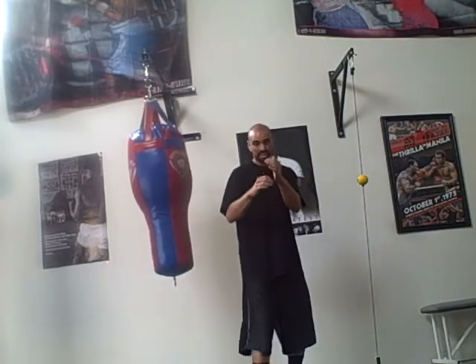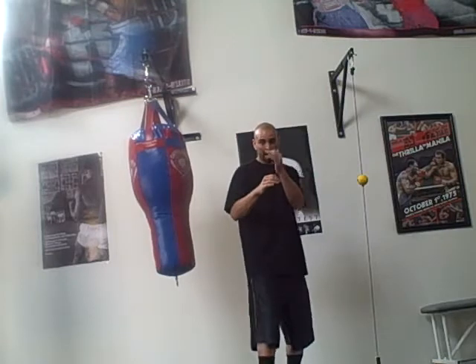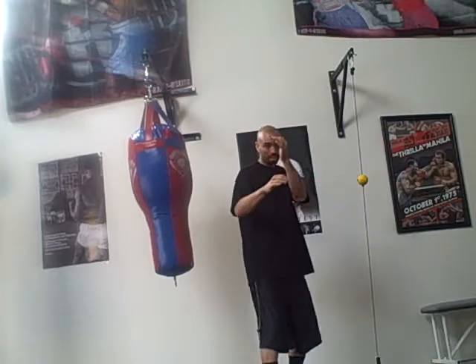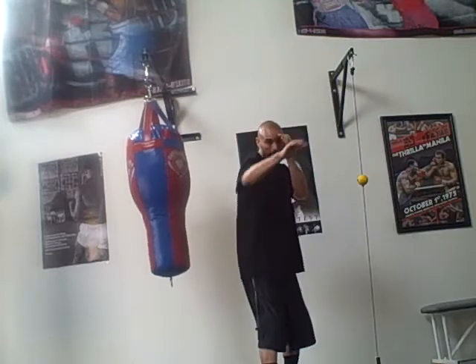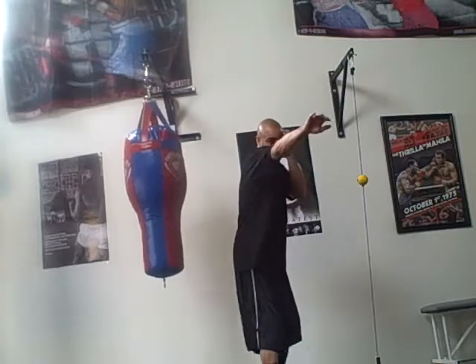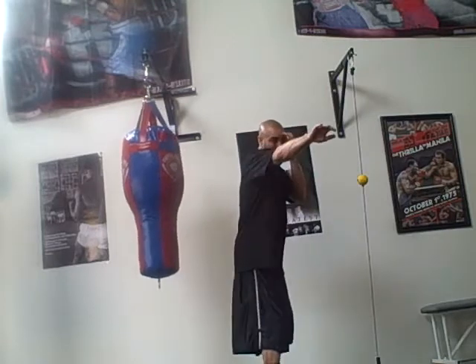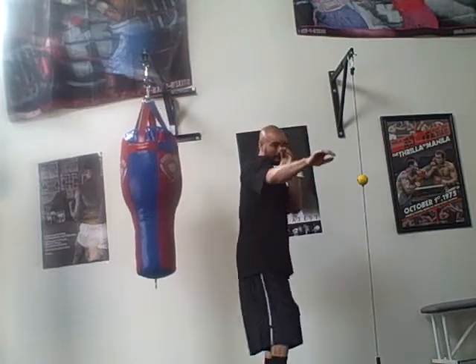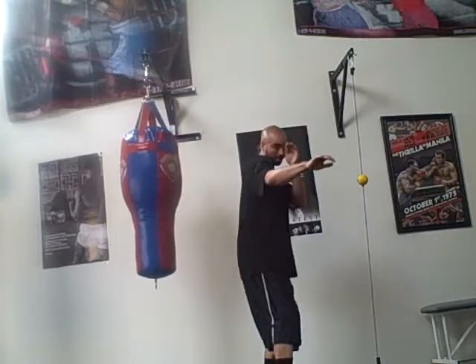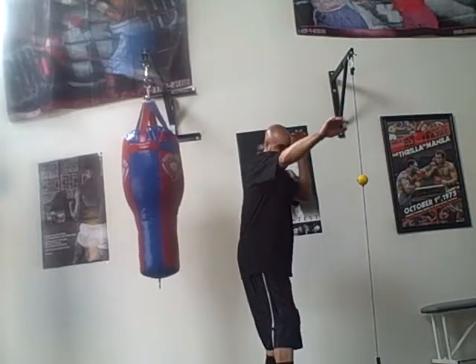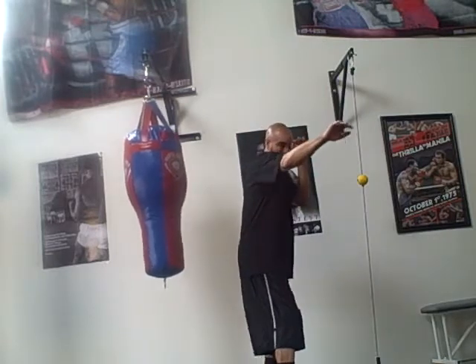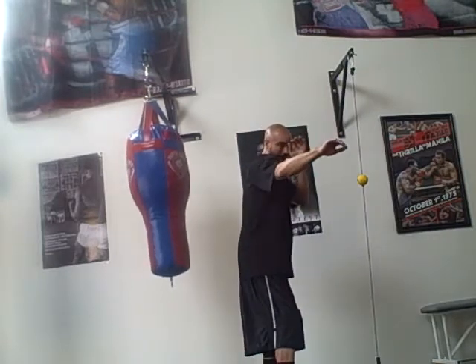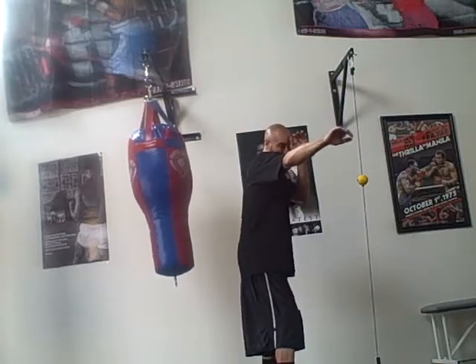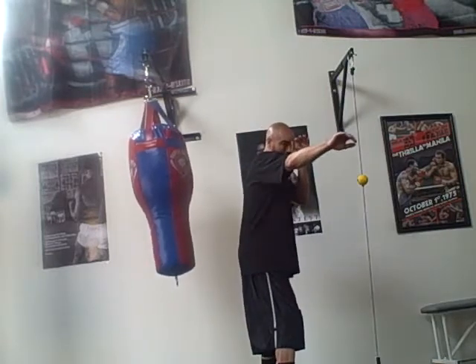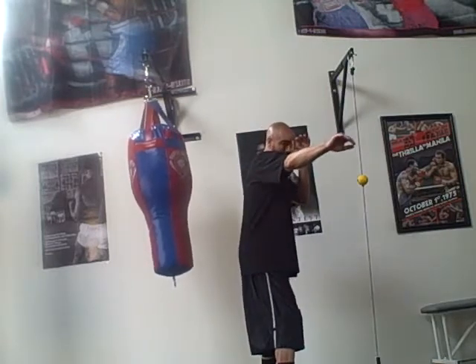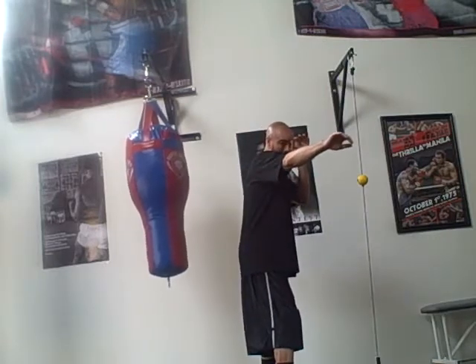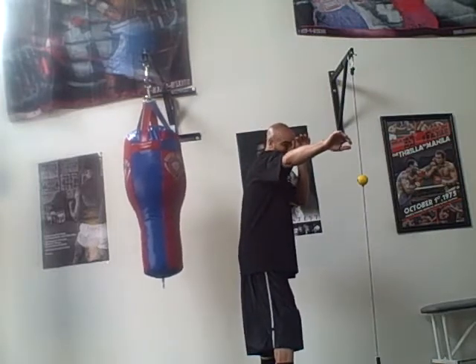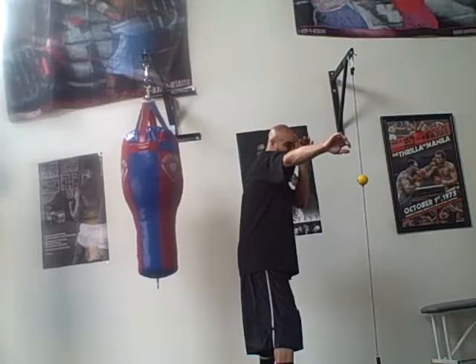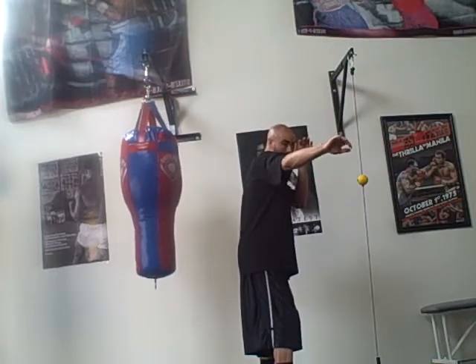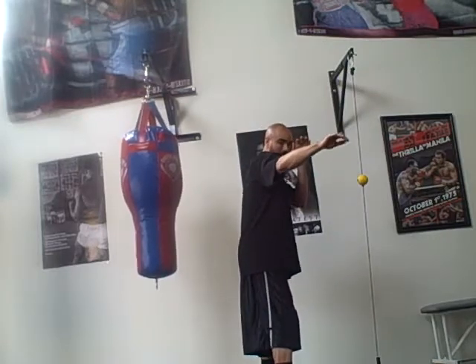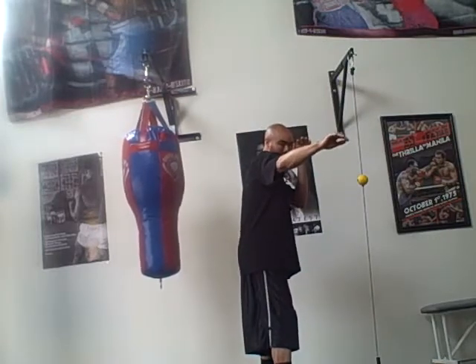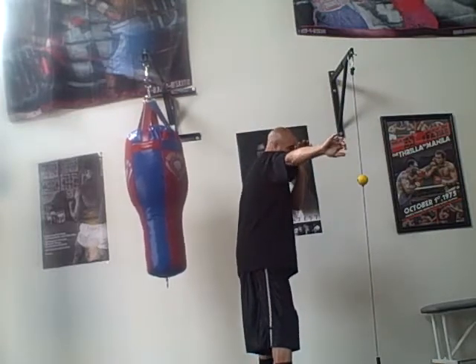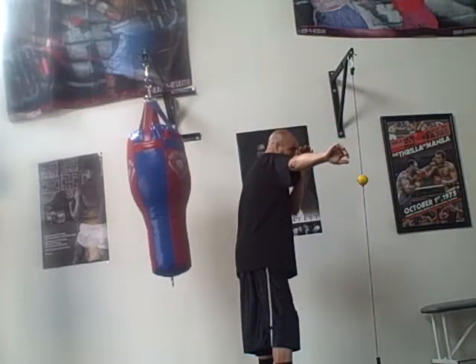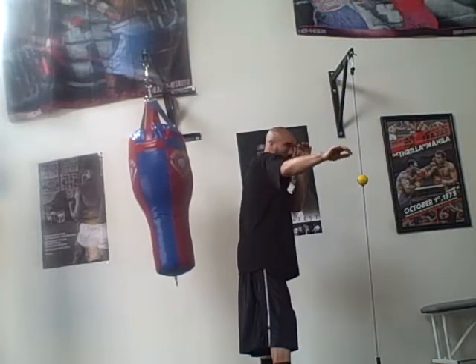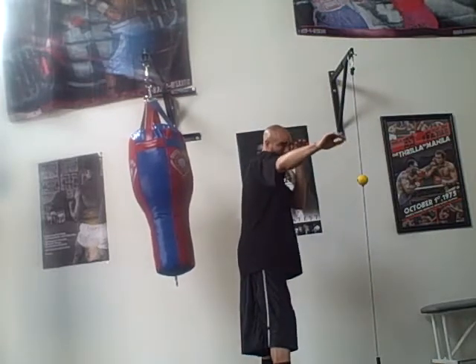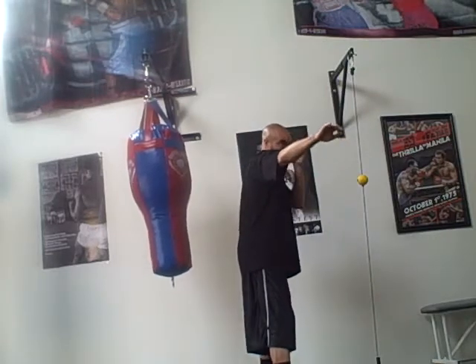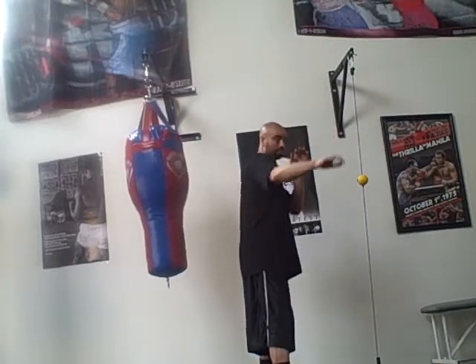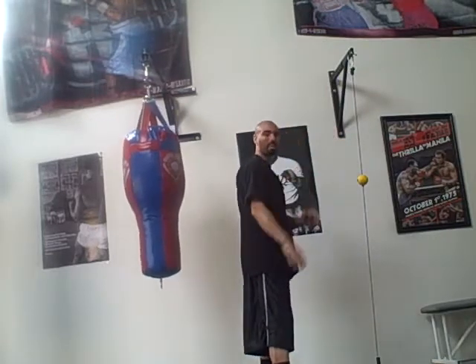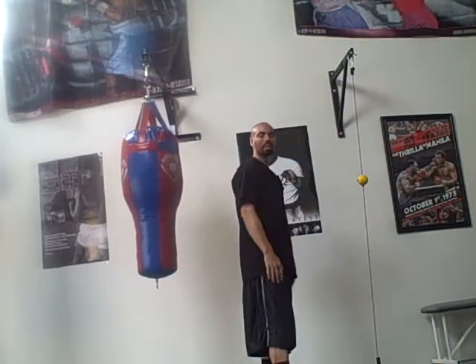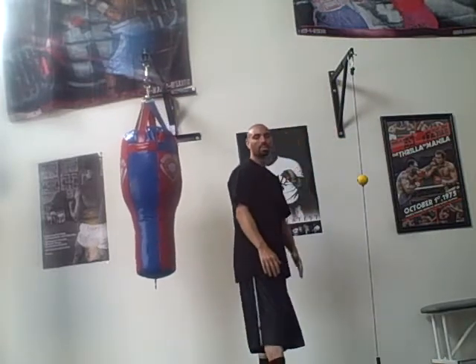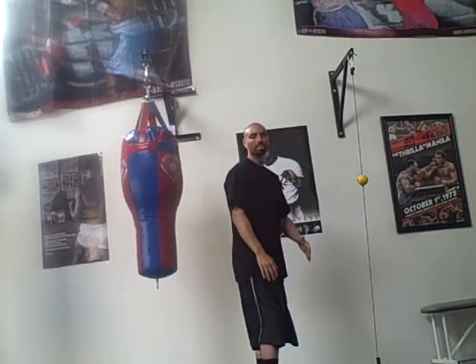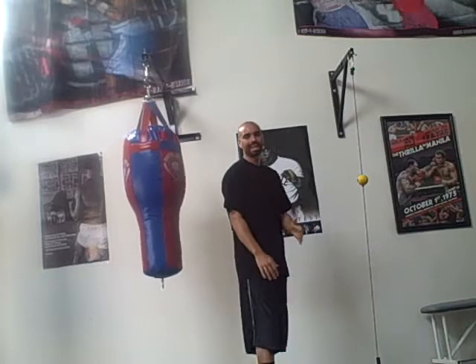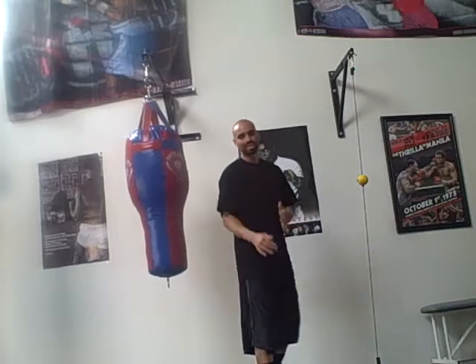If I jab and I'm up higher, and you throw something over the top, I can roll that off or I'm a little more protected.